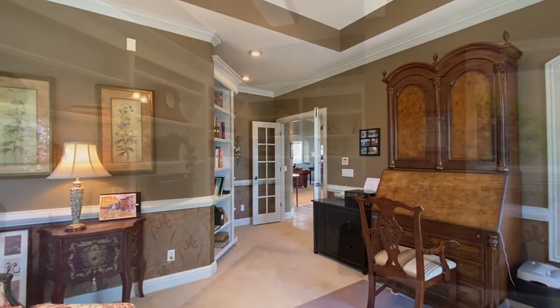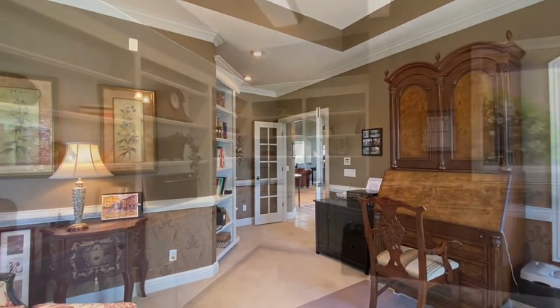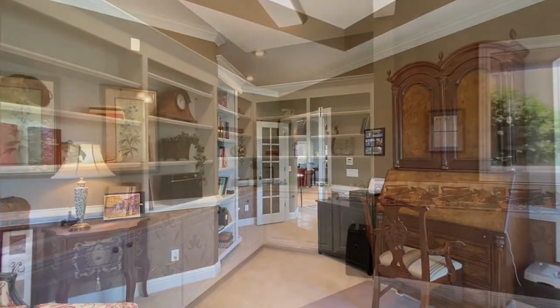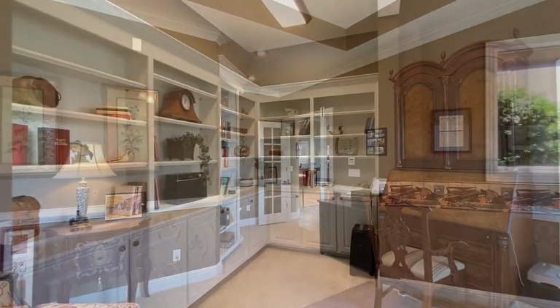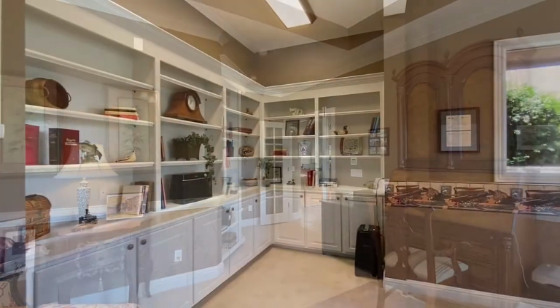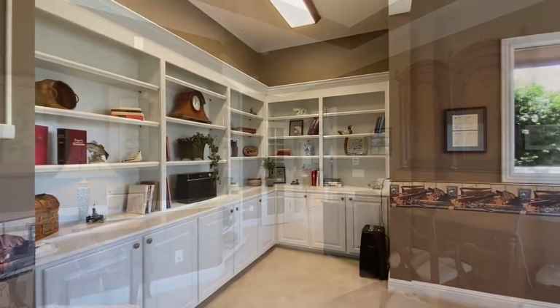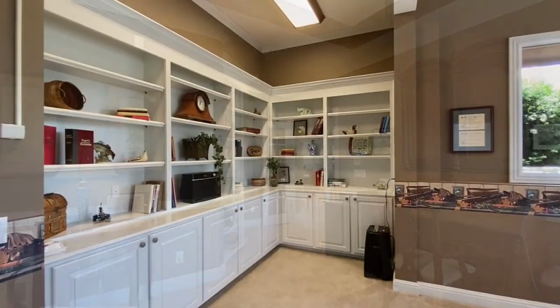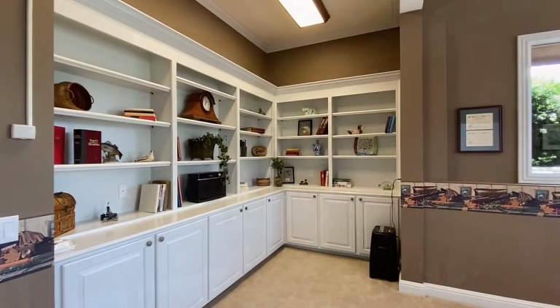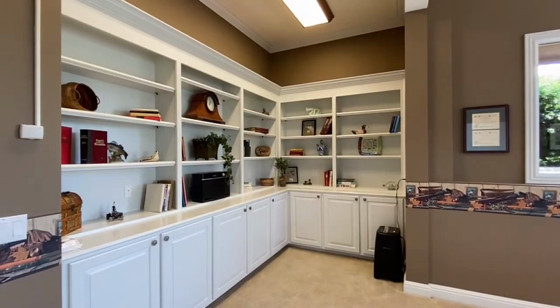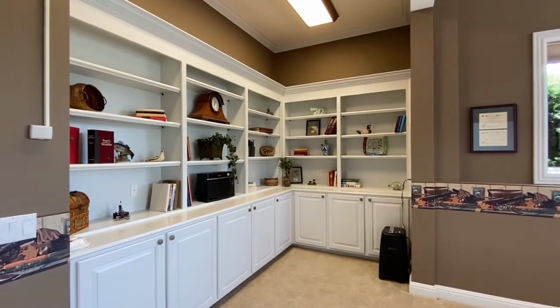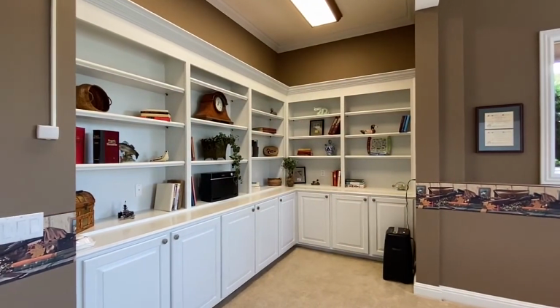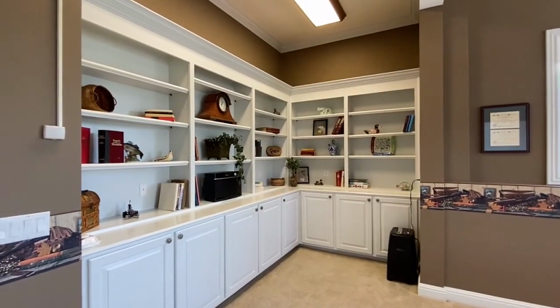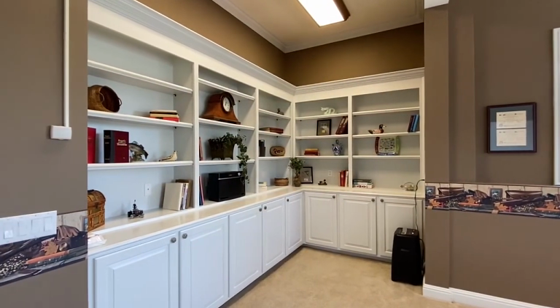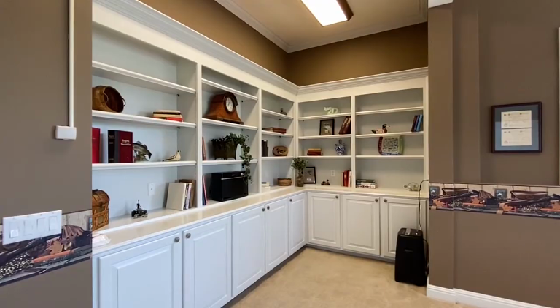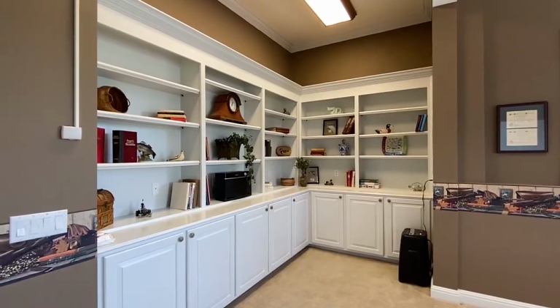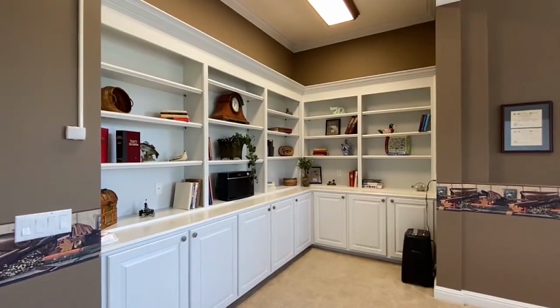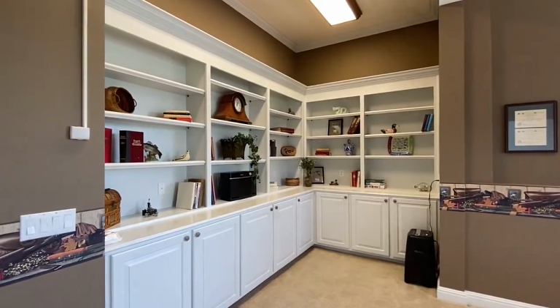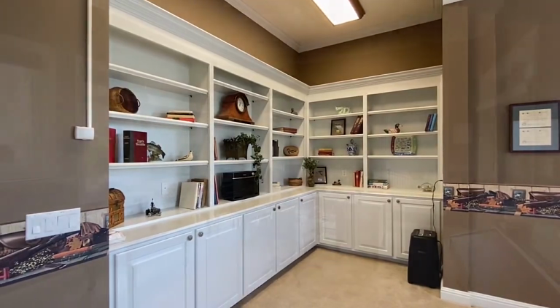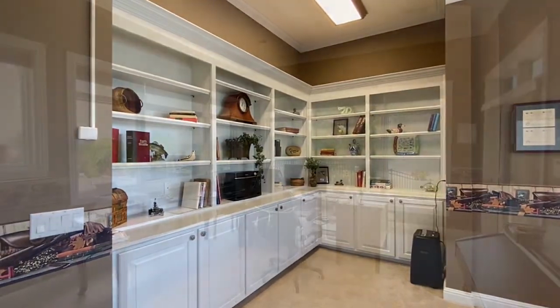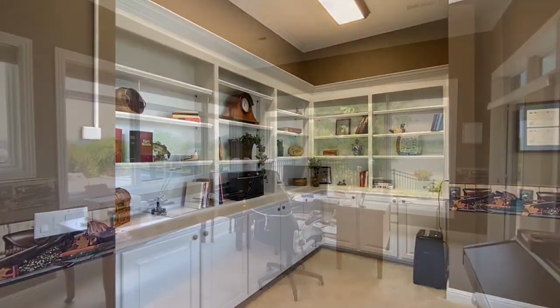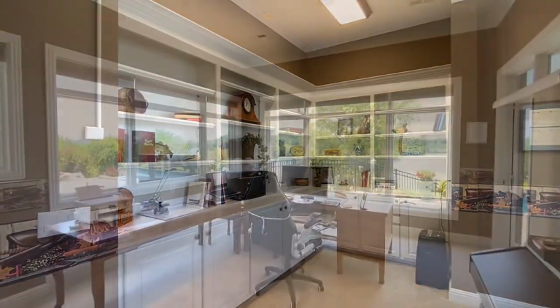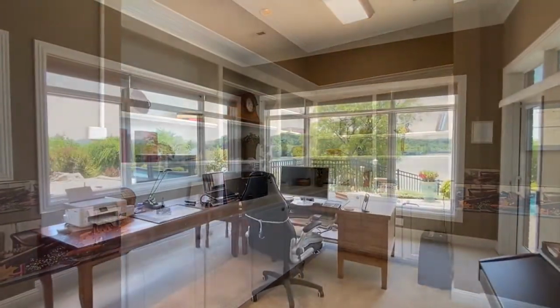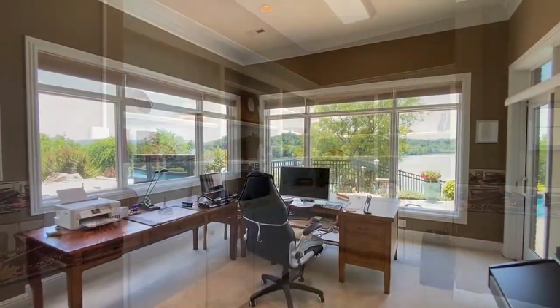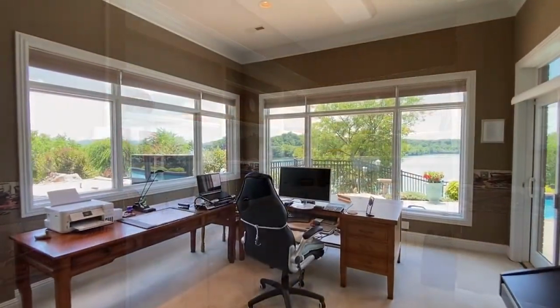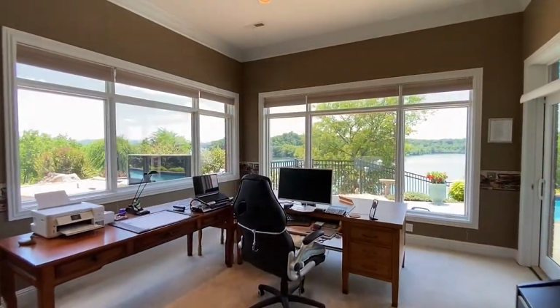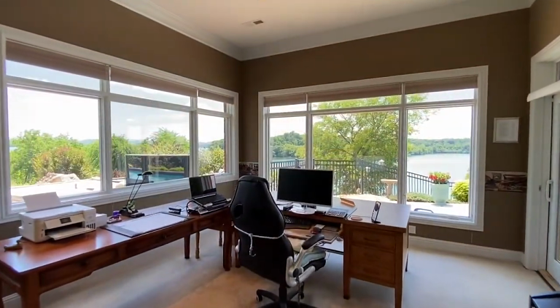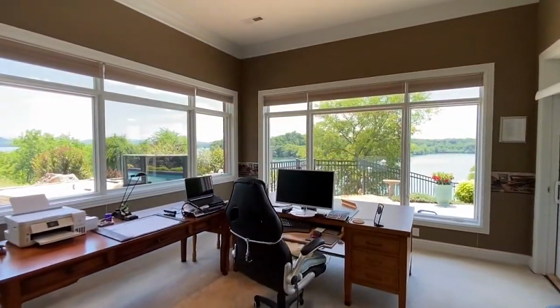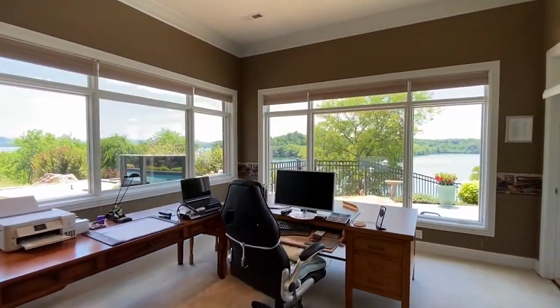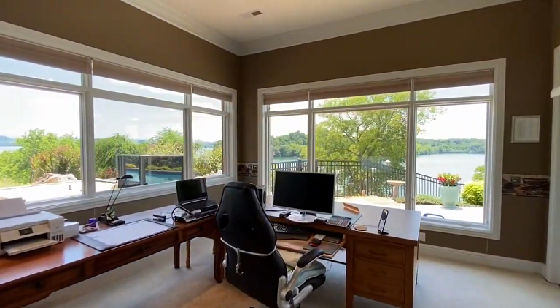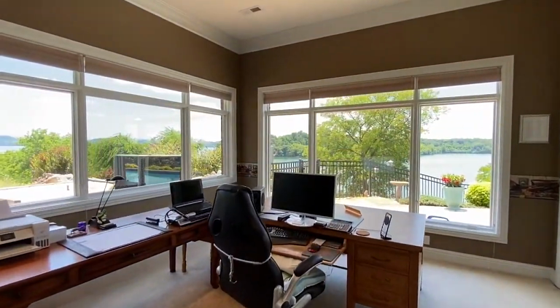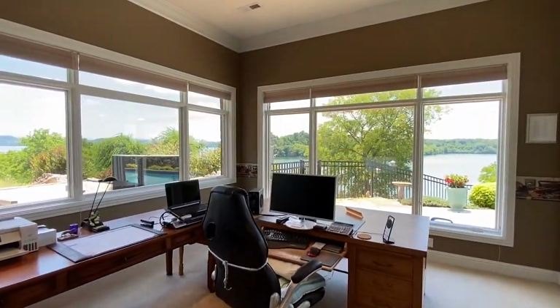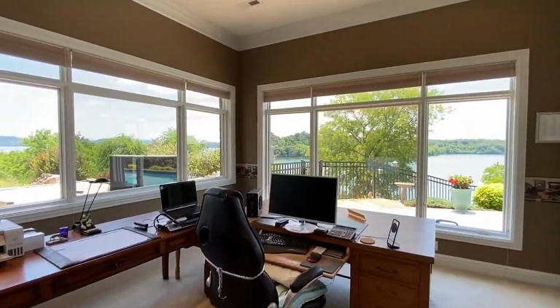This craft room has built-ins too, and easy access to the deck and those views.